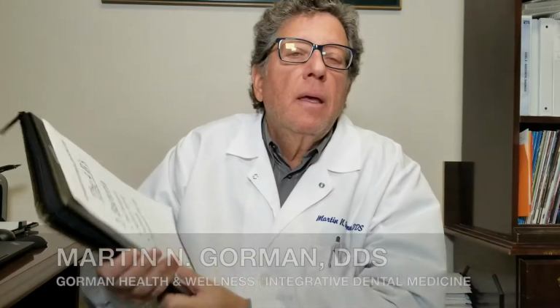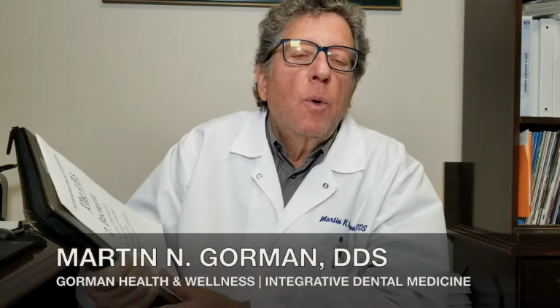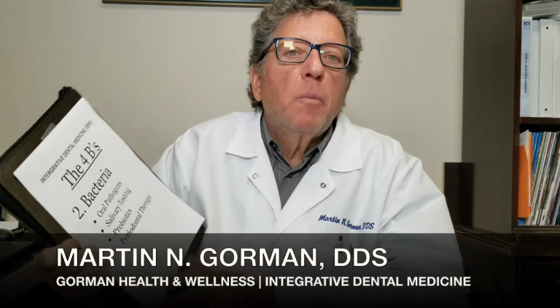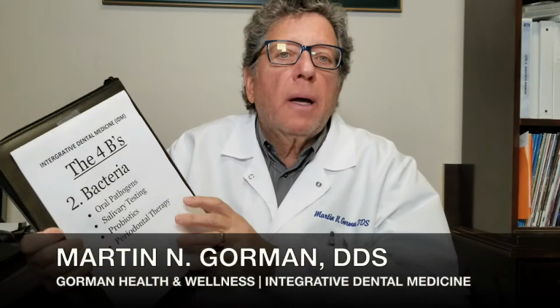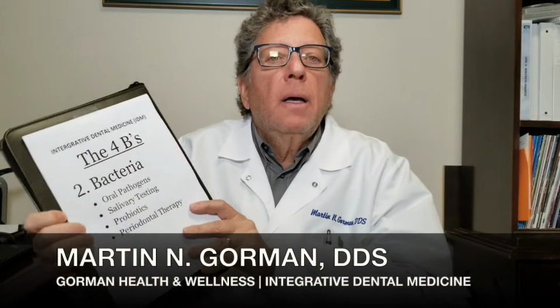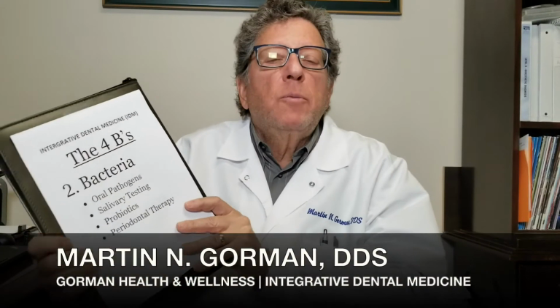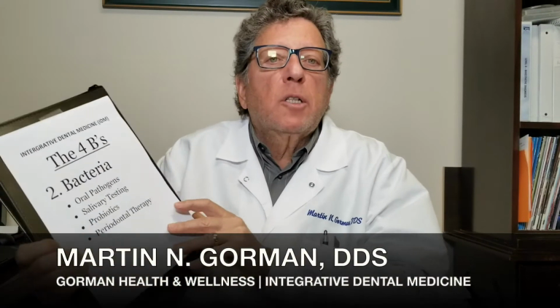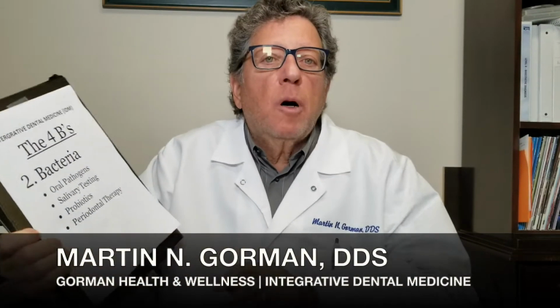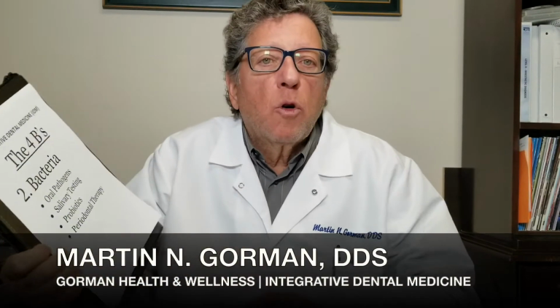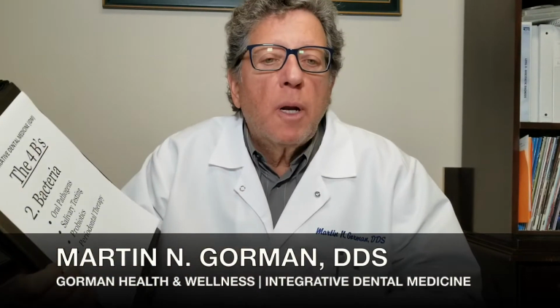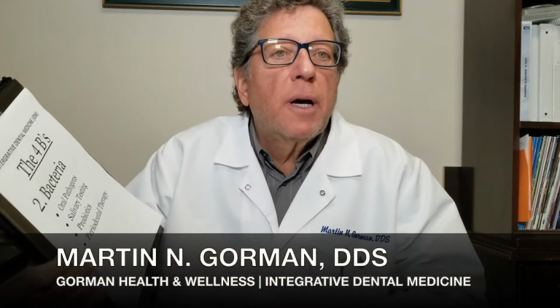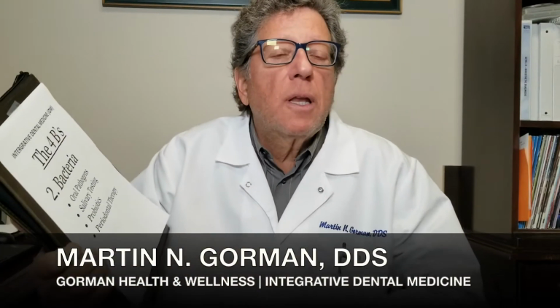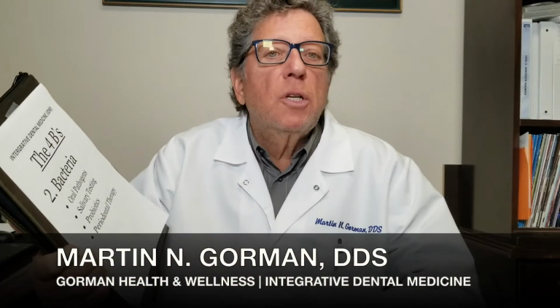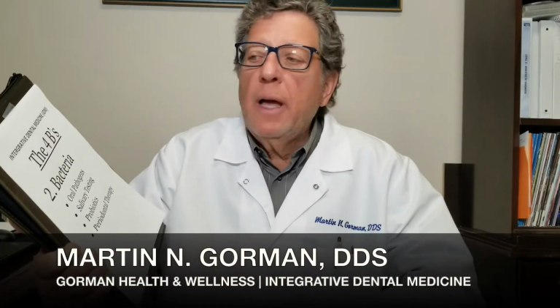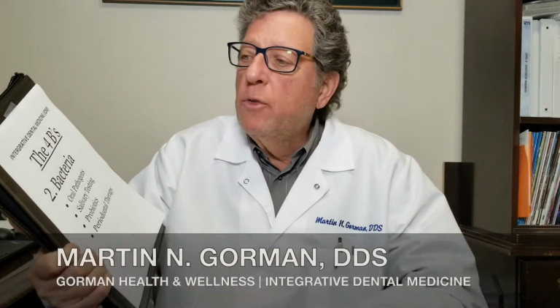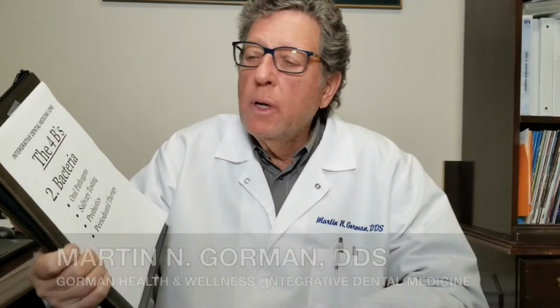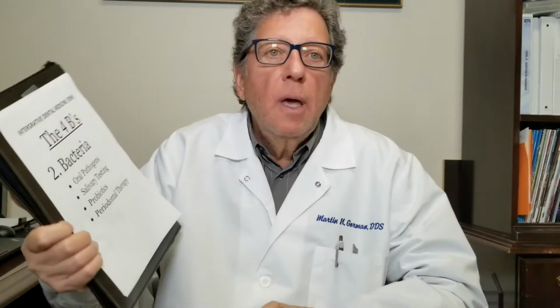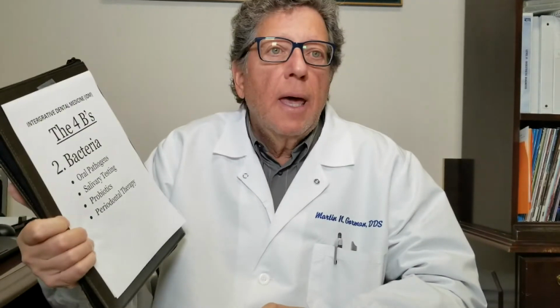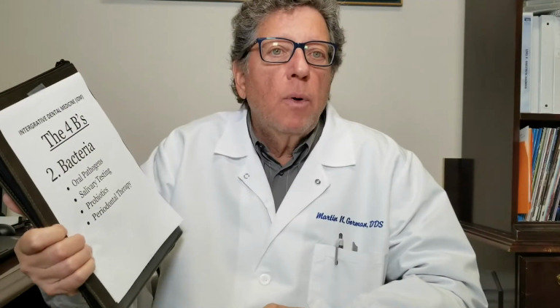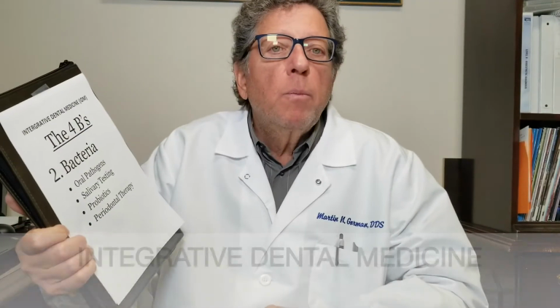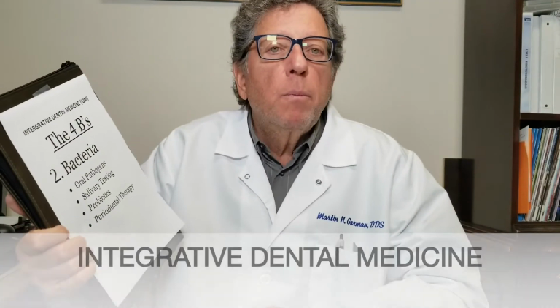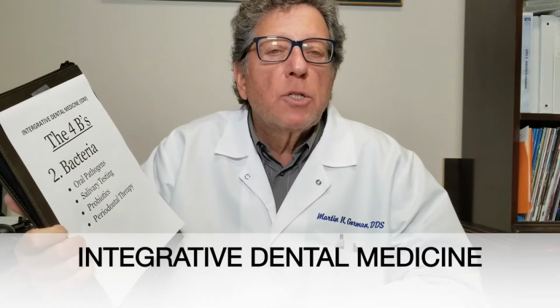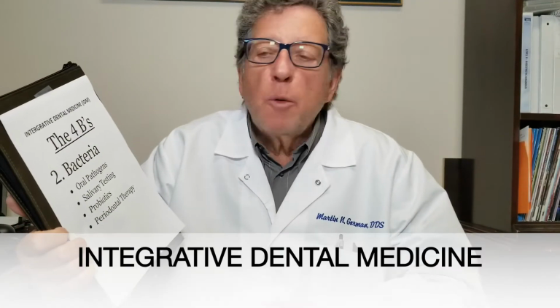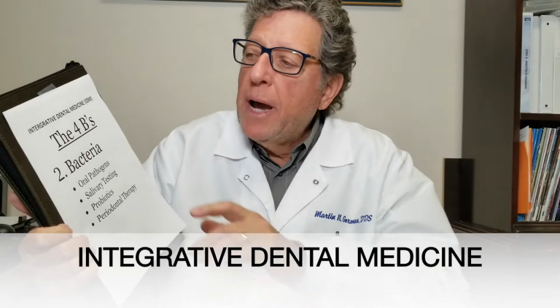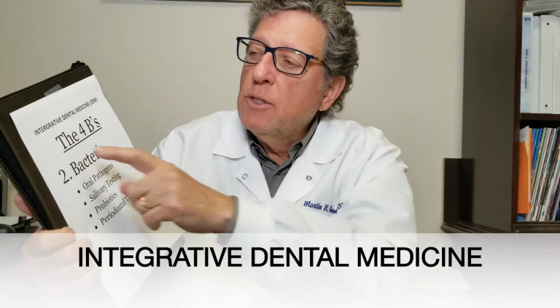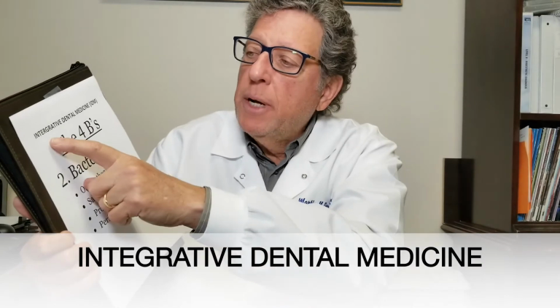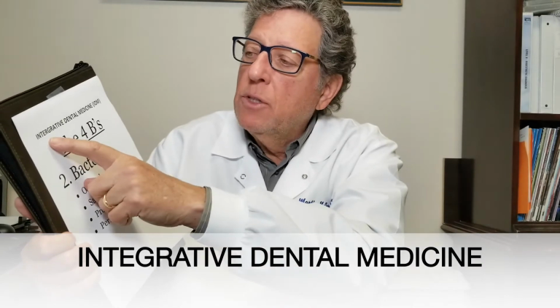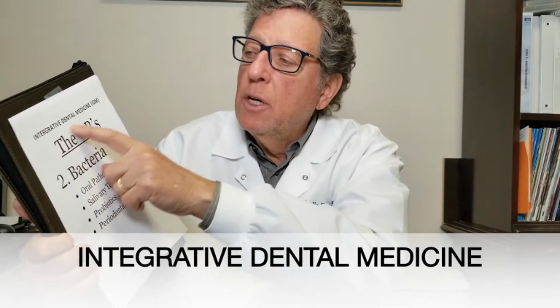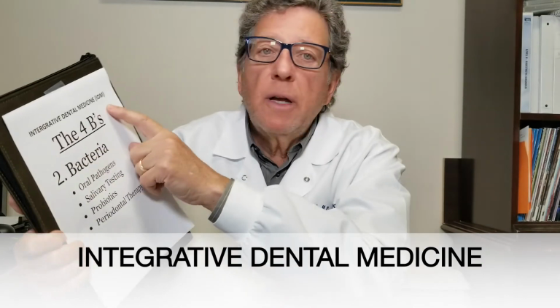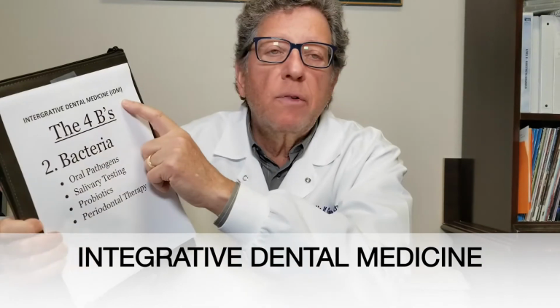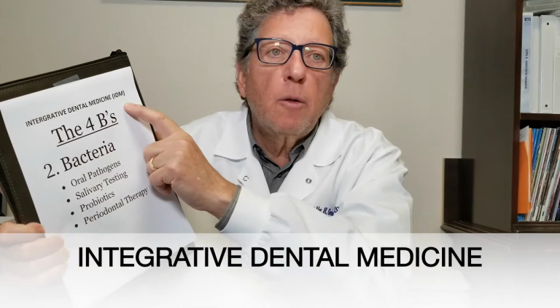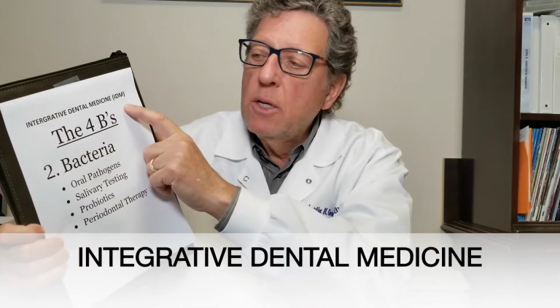Welcome back. I'm Dr. Martin Gorman. I practice at Encino, California, and we're basically in a practice to practice integrative dental medicine.